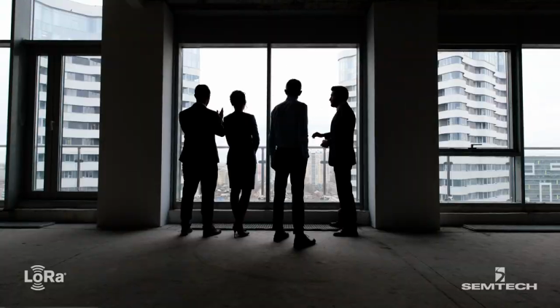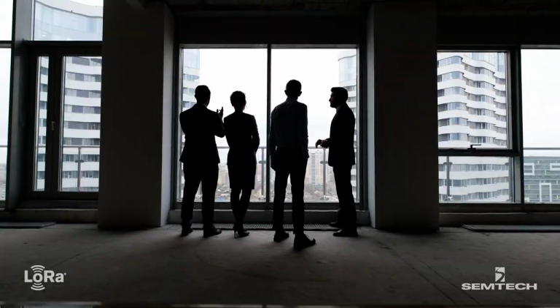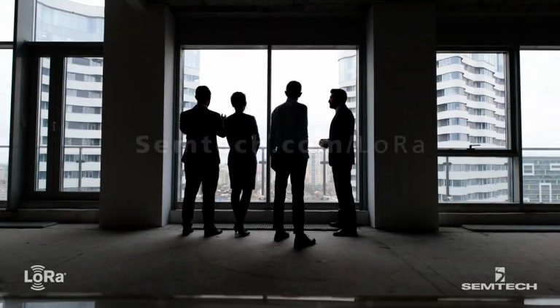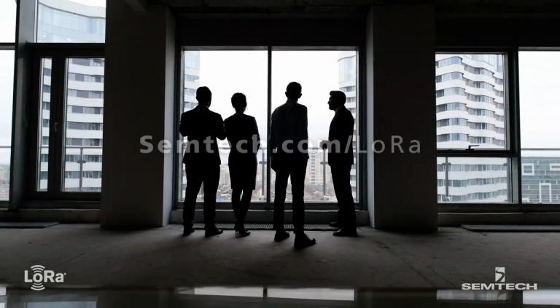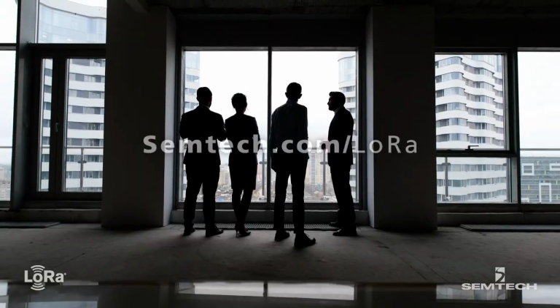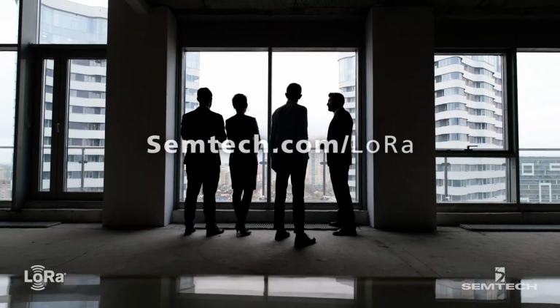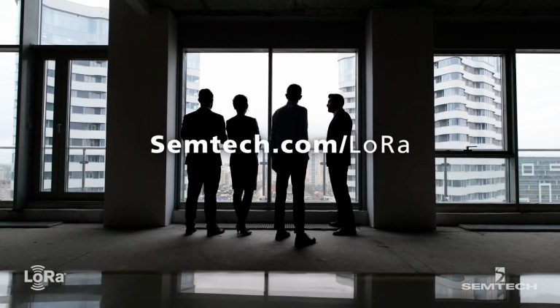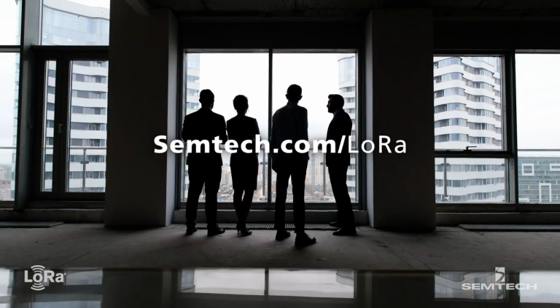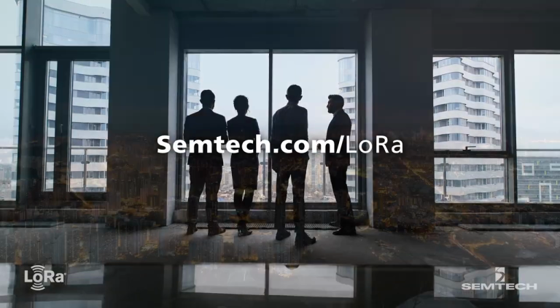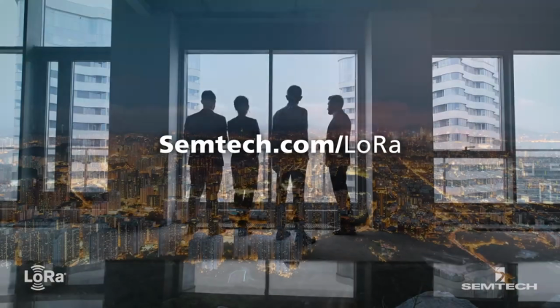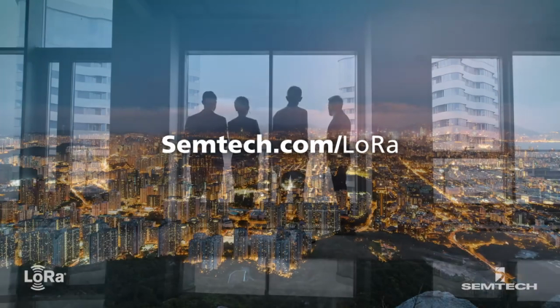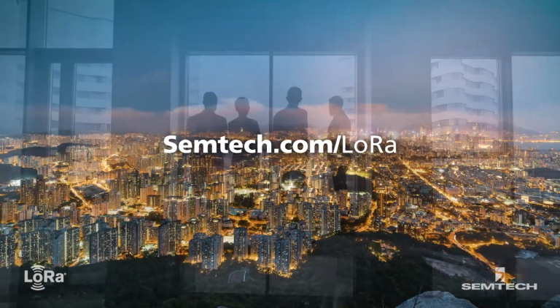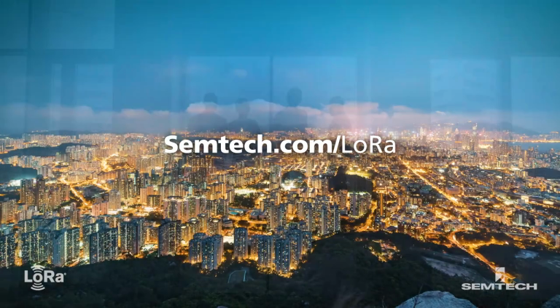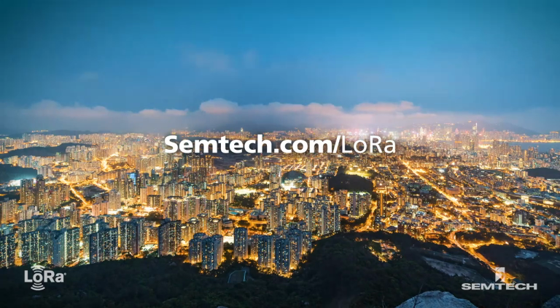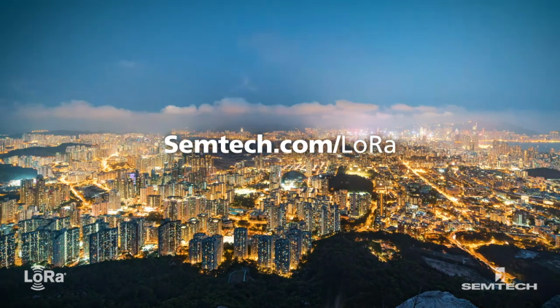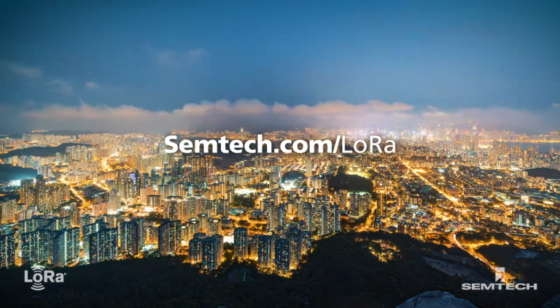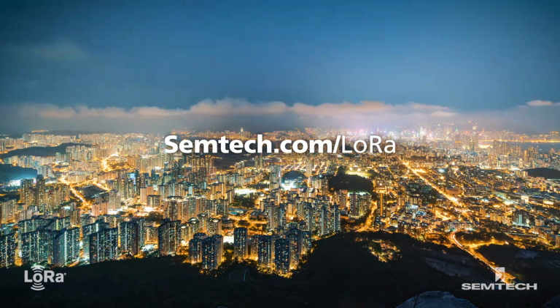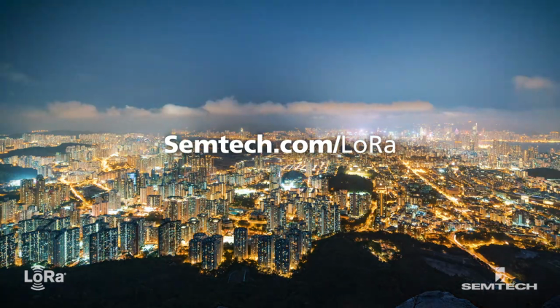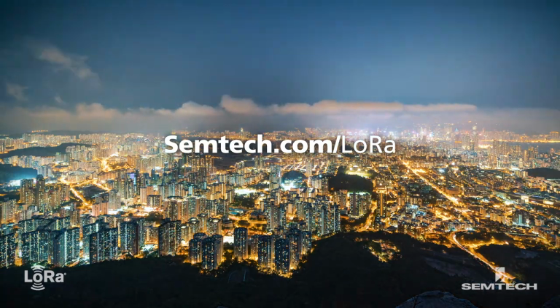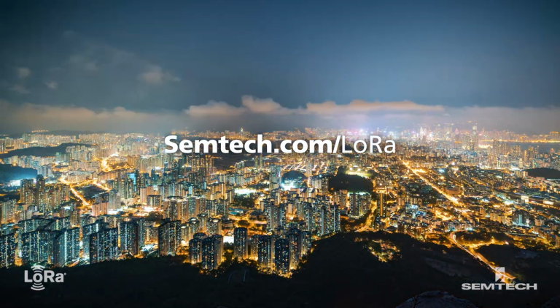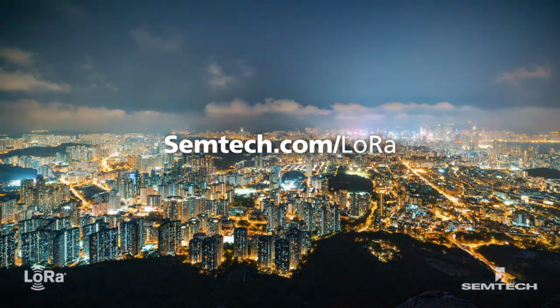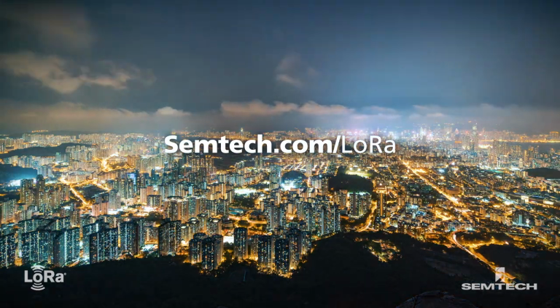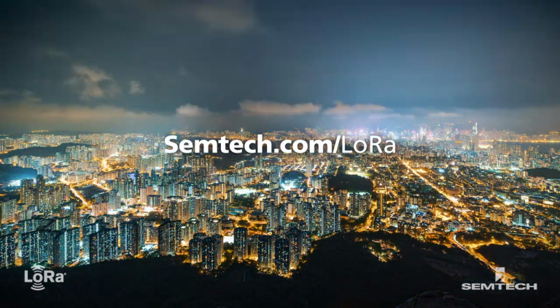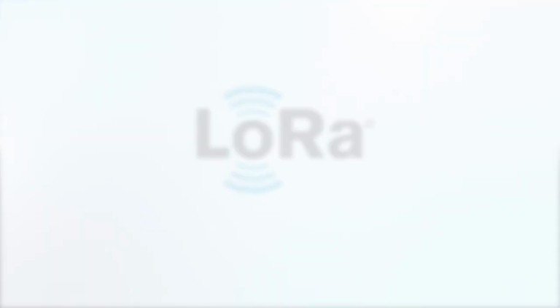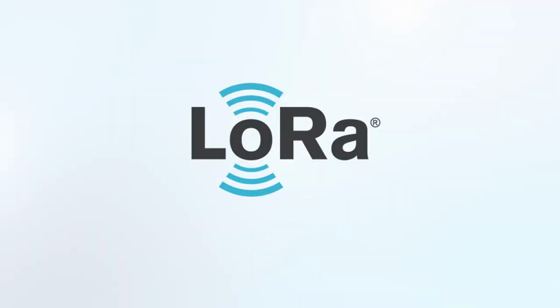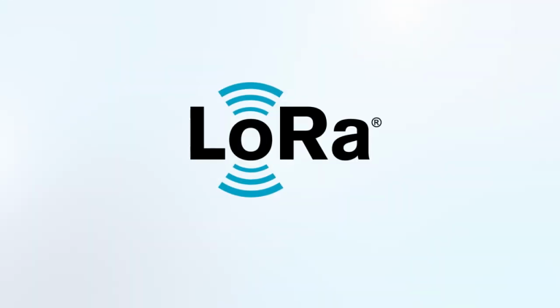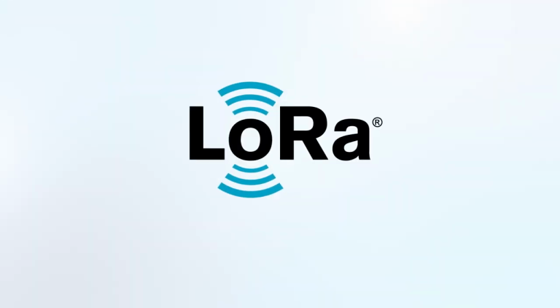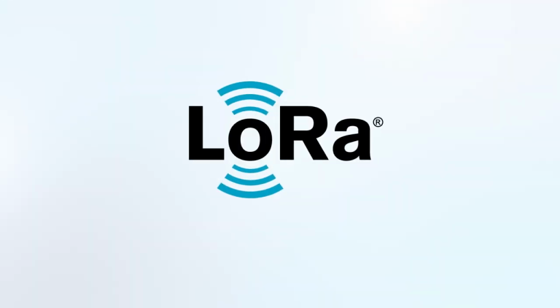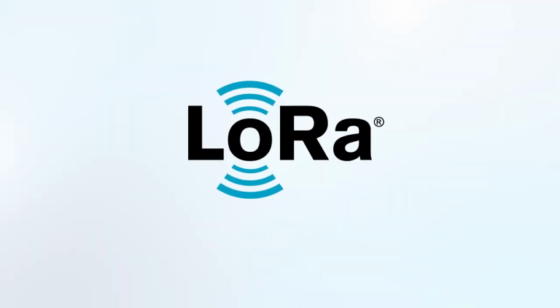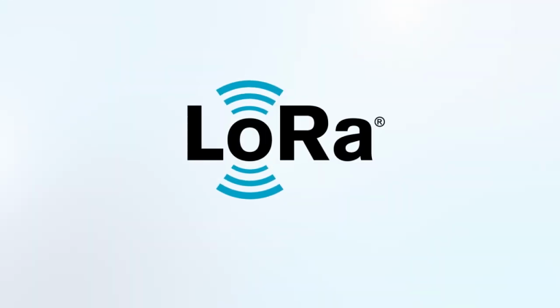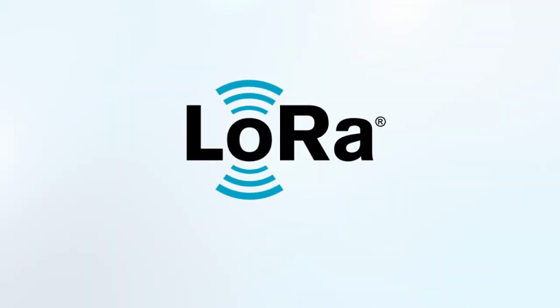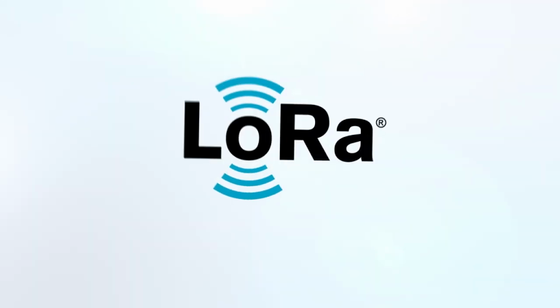Visit semtec.com to download a copy of the Capgemini white paper and learn more about our award-winning LoRa devices for IoT.